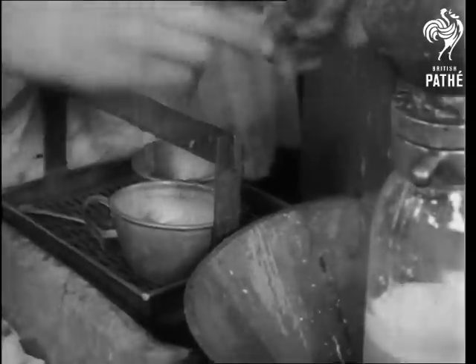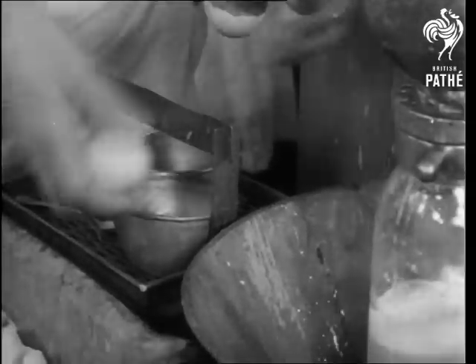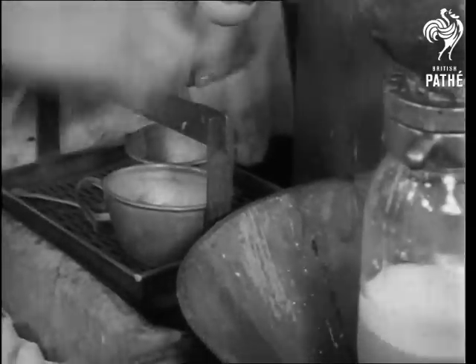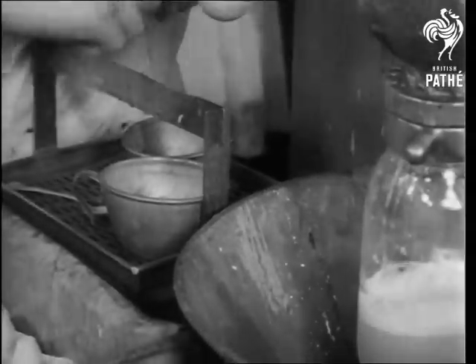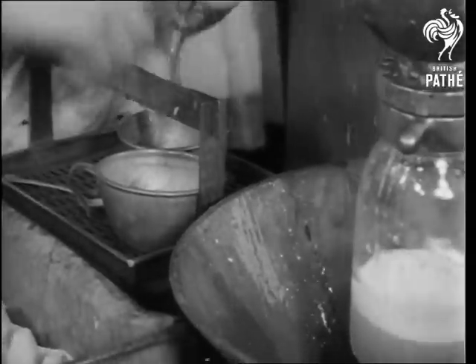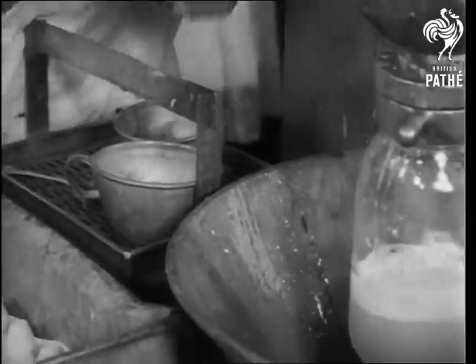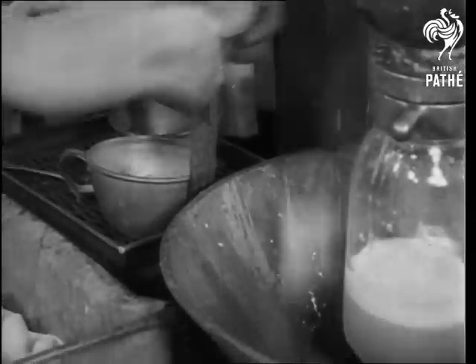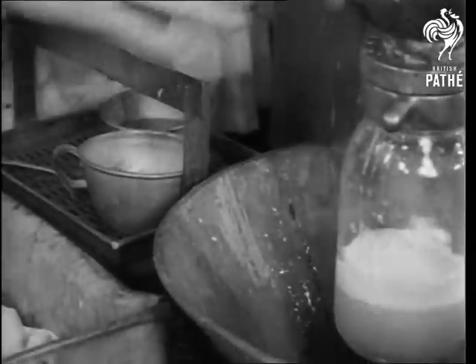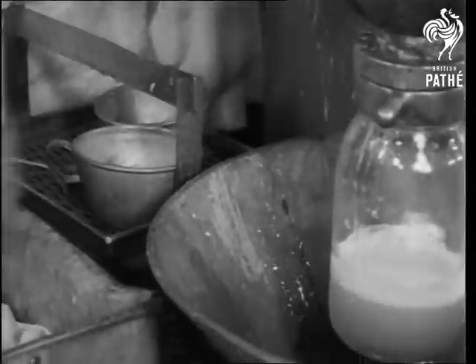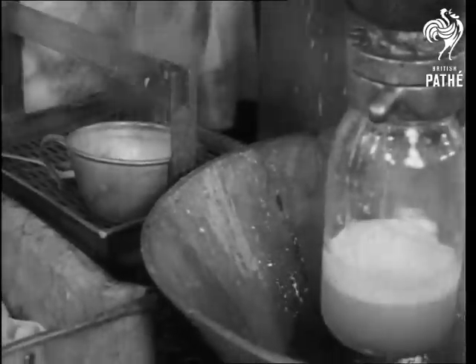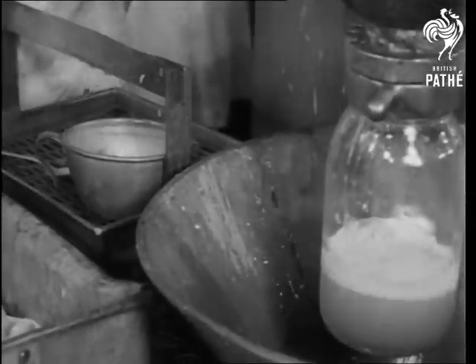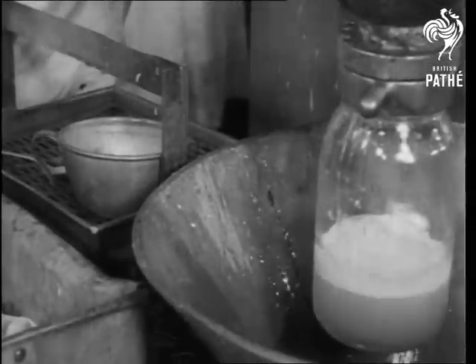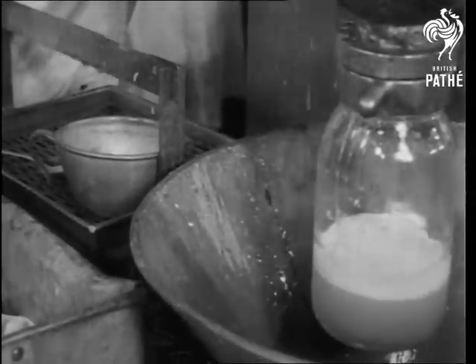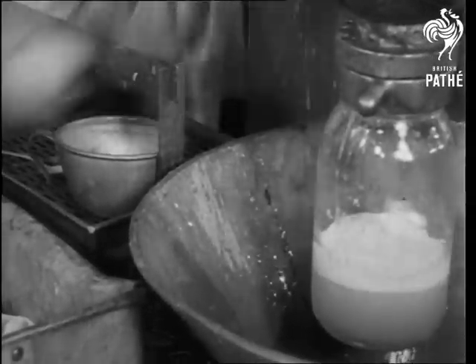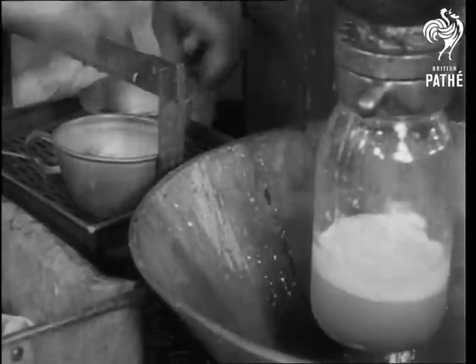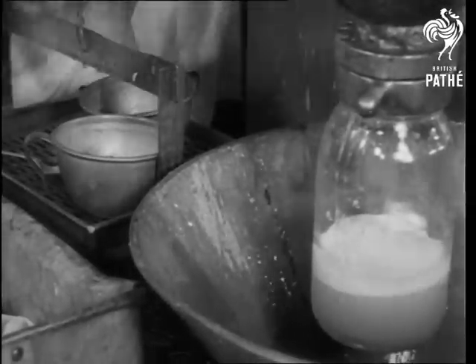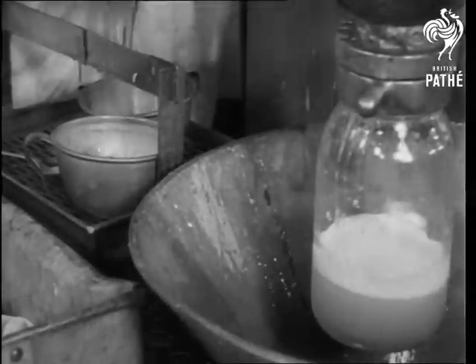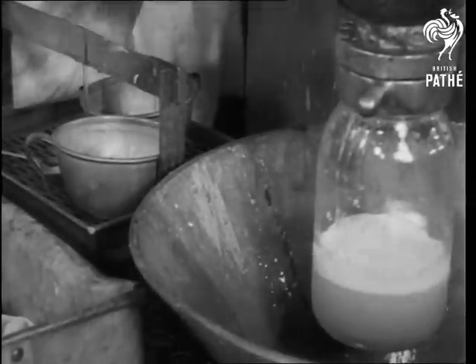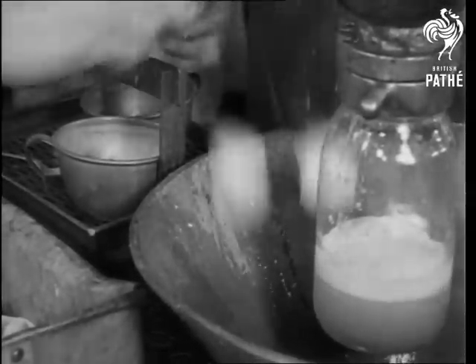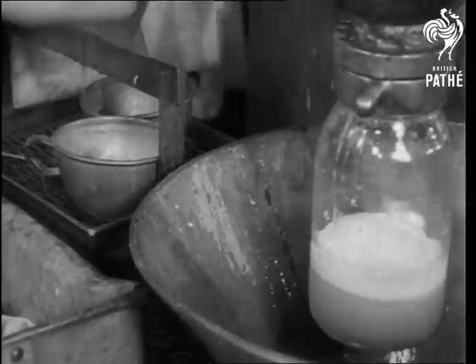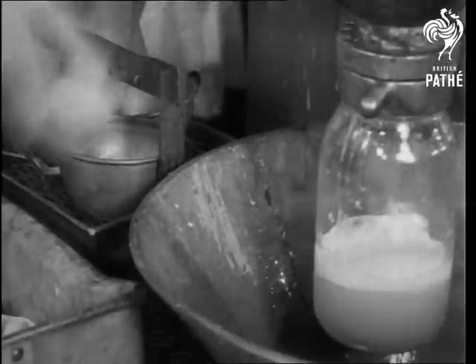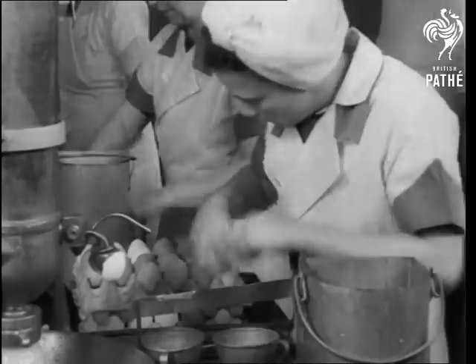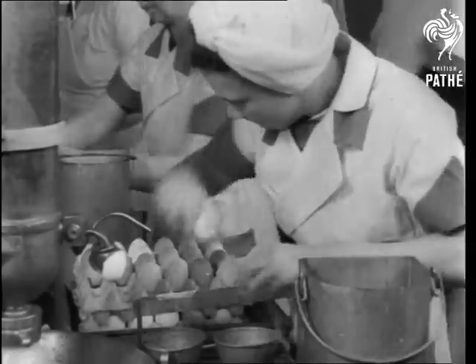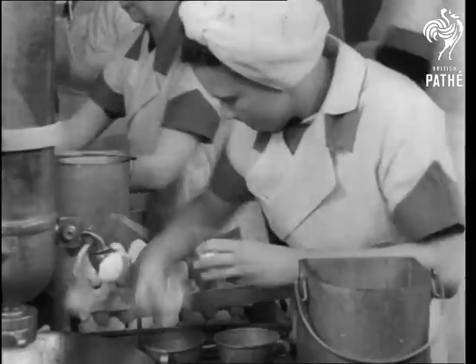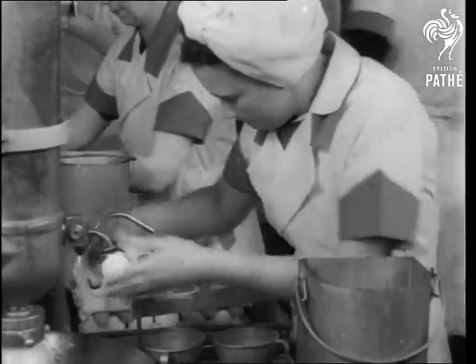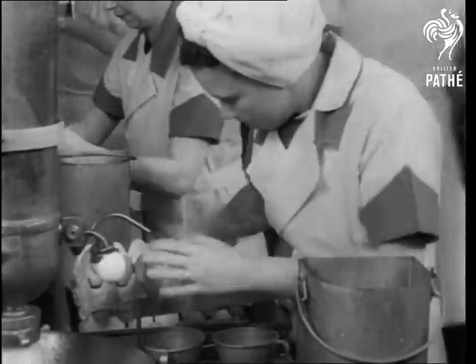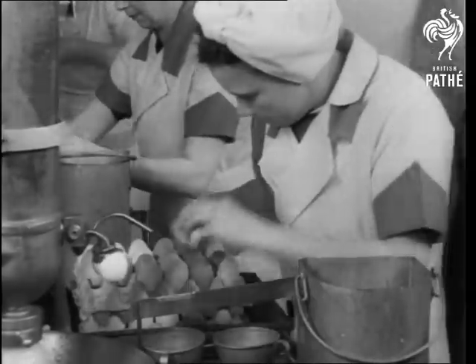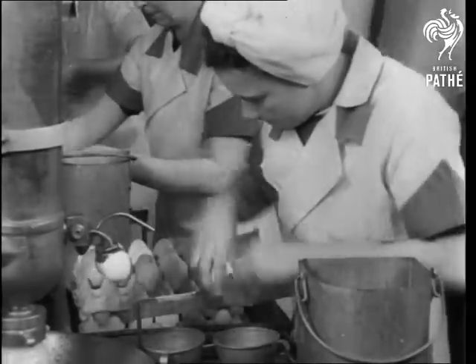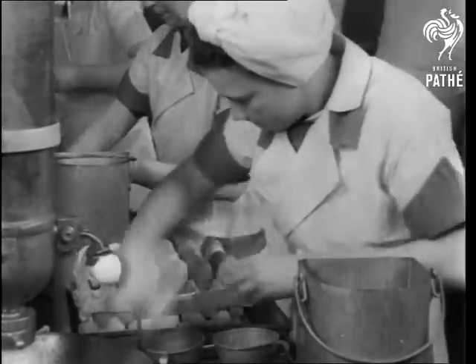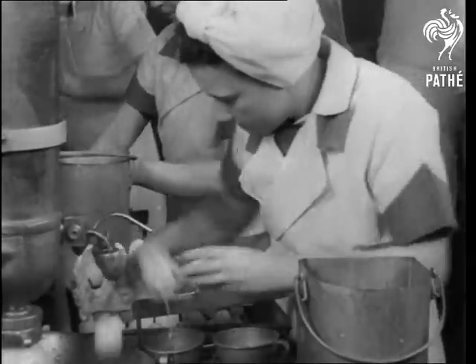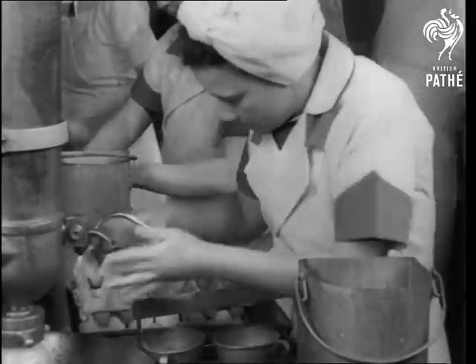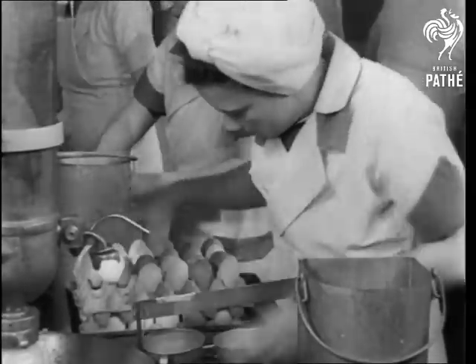Maybe you wouldn't turn your nose up at a job like this, but some have to. Not a snifter must get by.